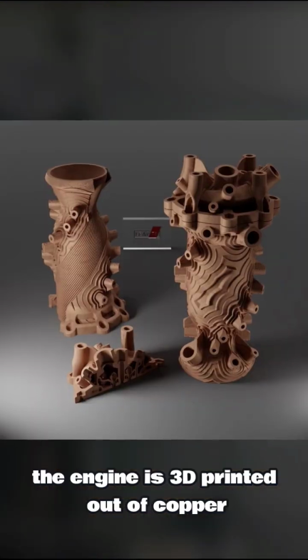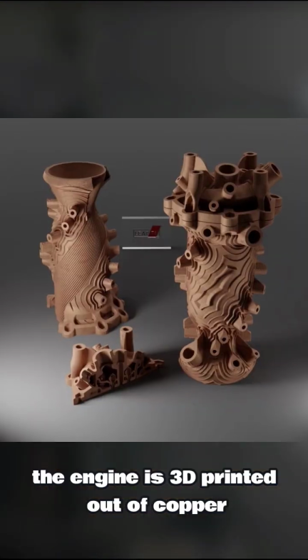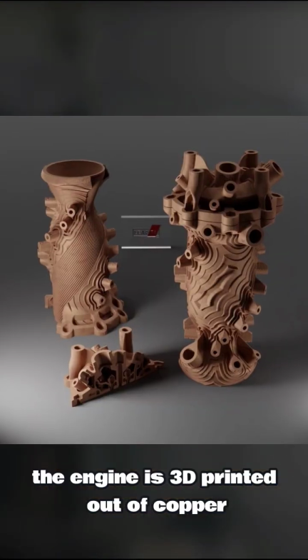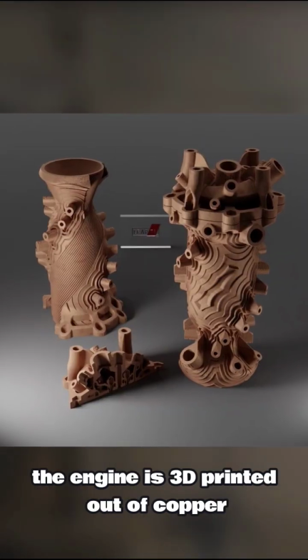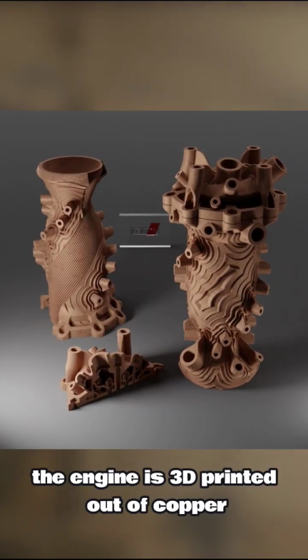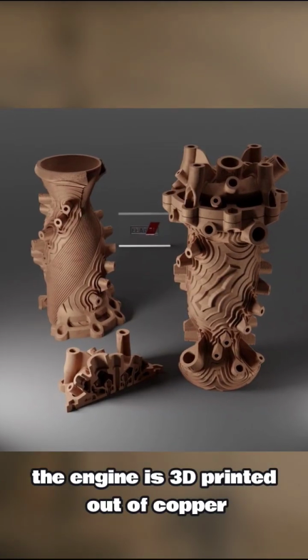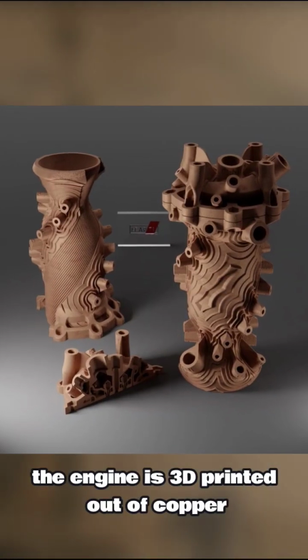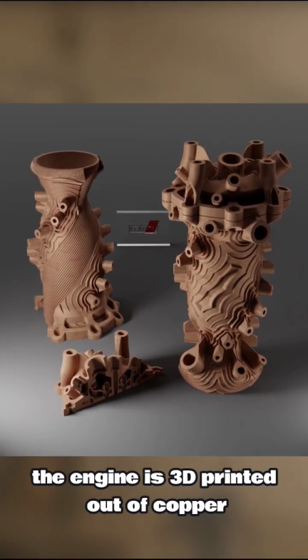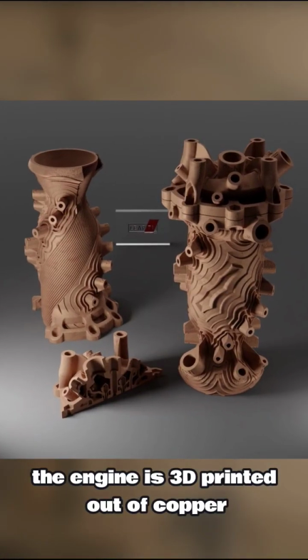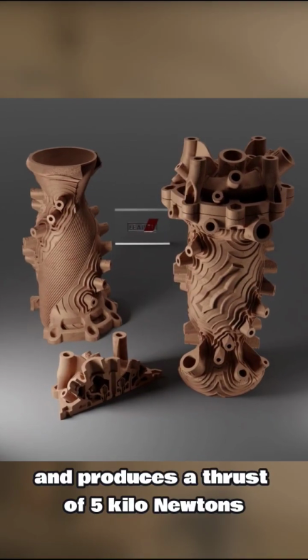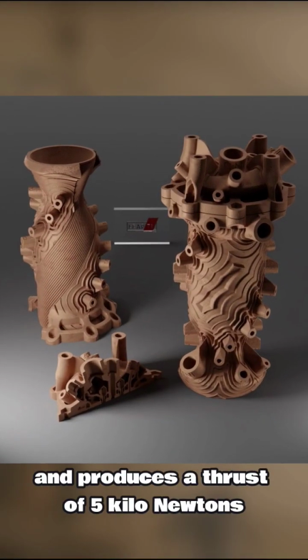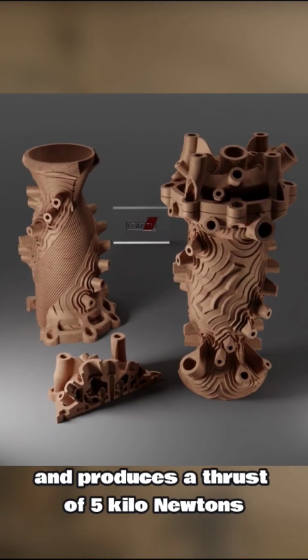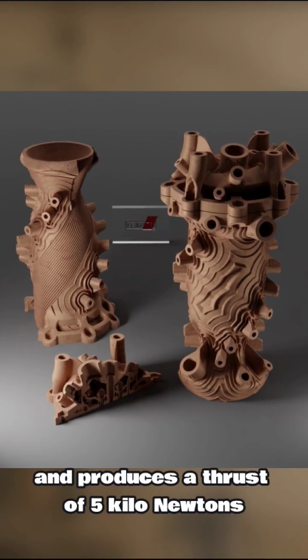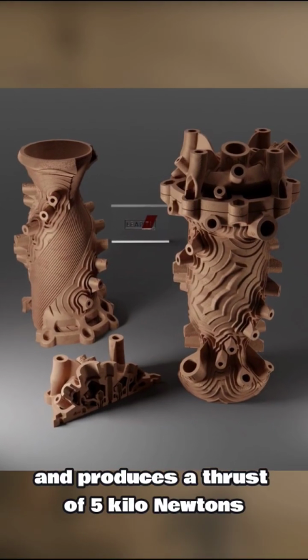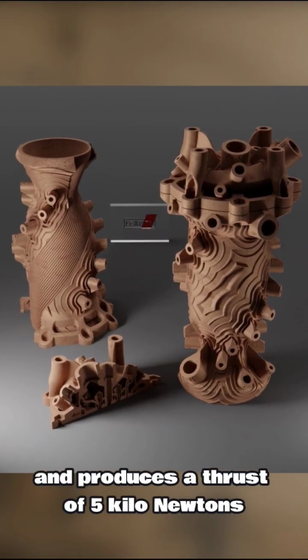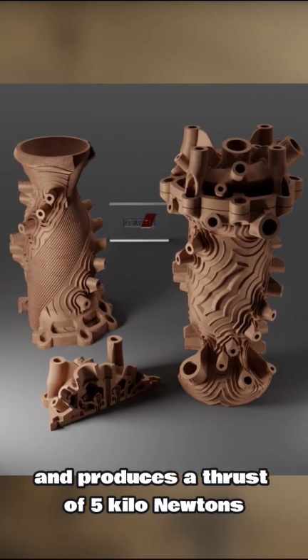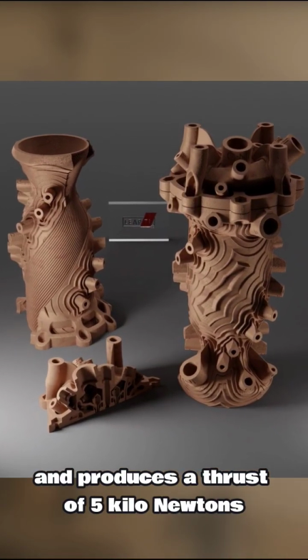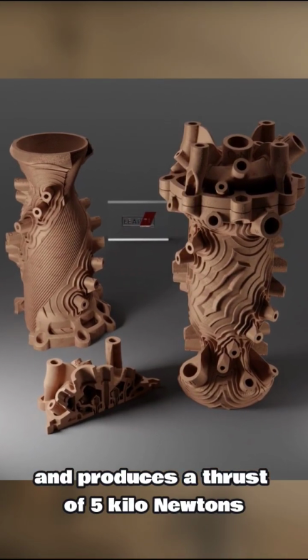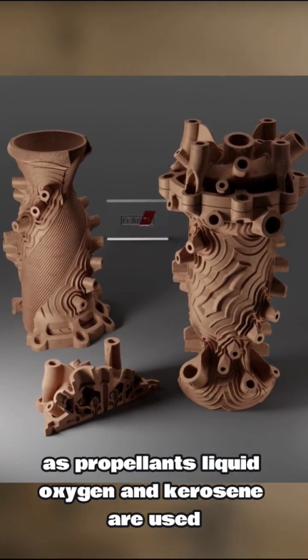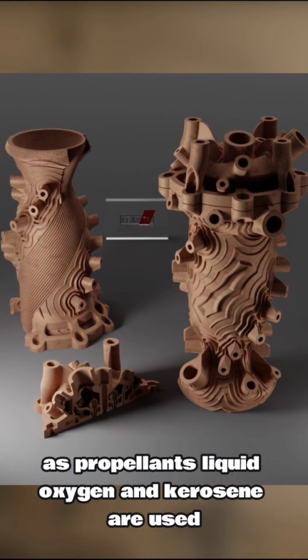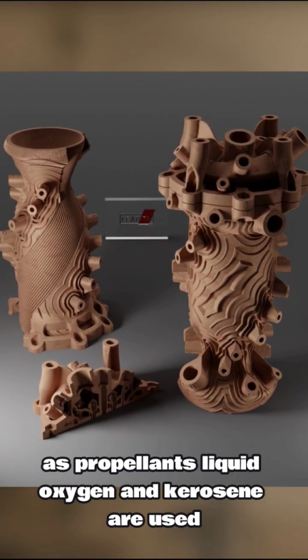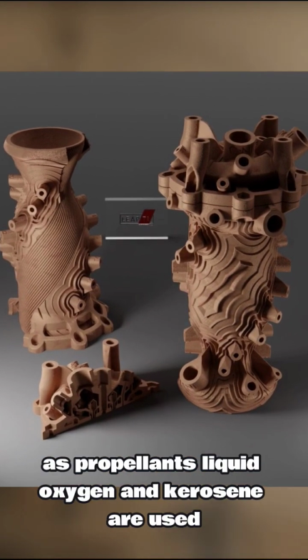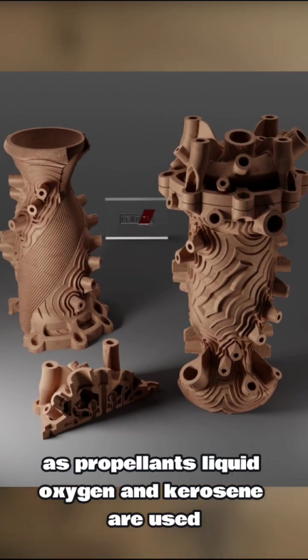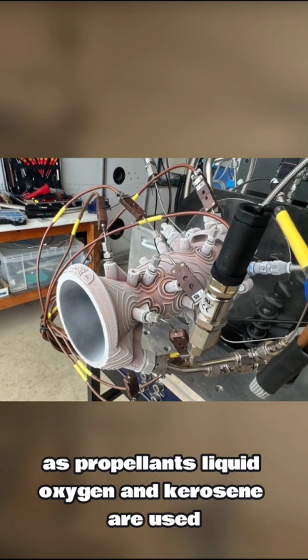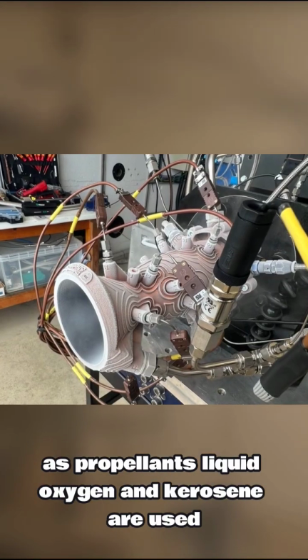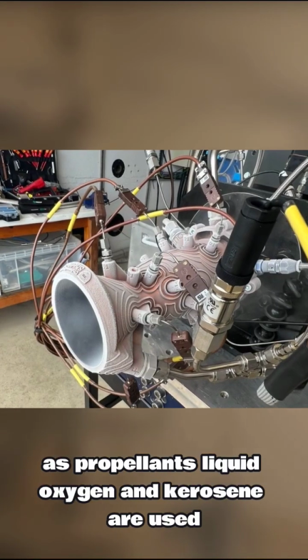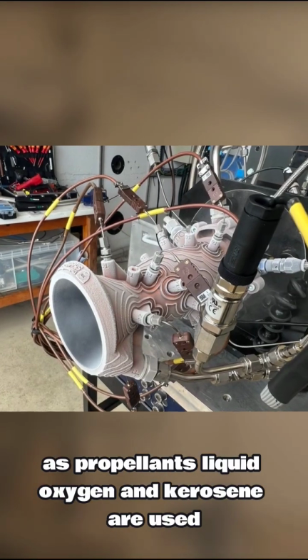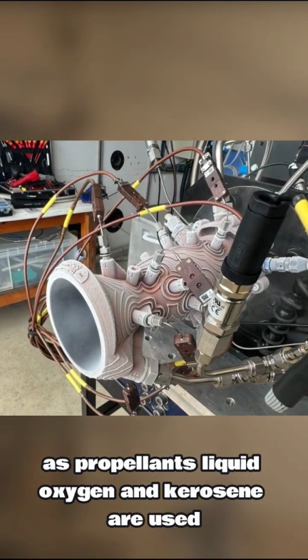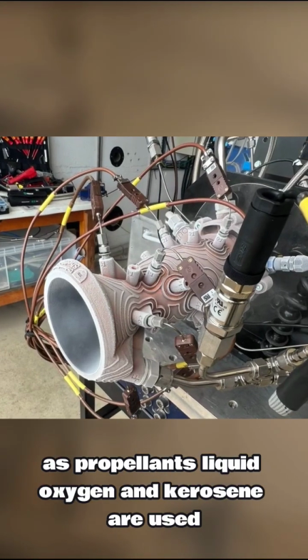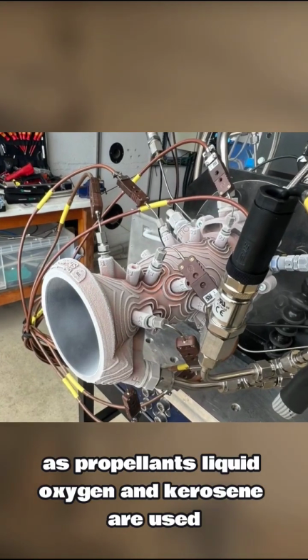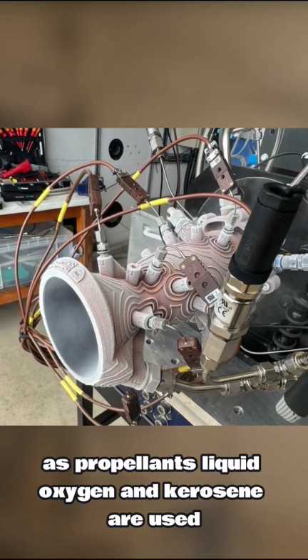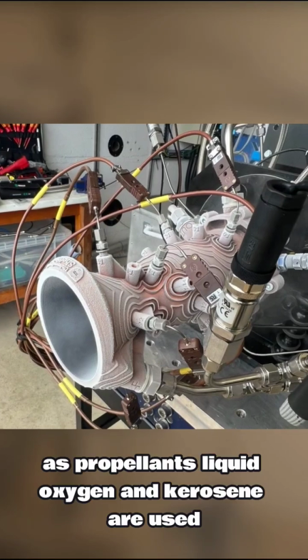The engine is 3D-printed out of copper and produces a thrust of 5 kN. As propellants, liquid oxygen and kerosene are used.